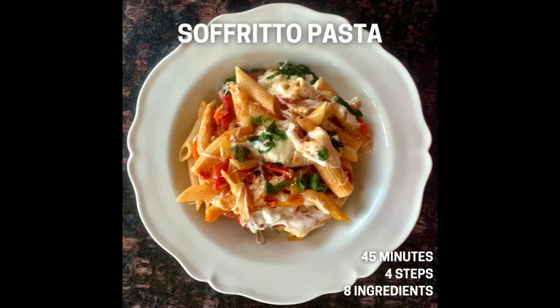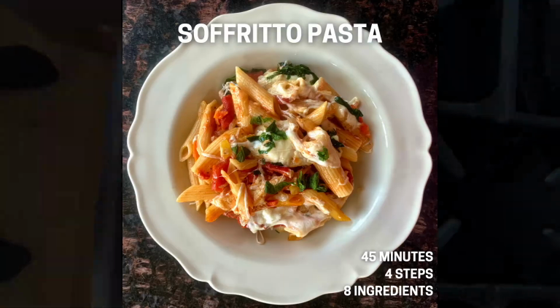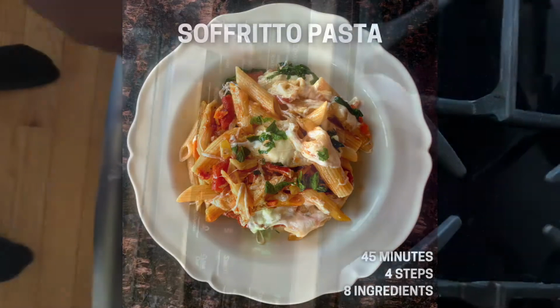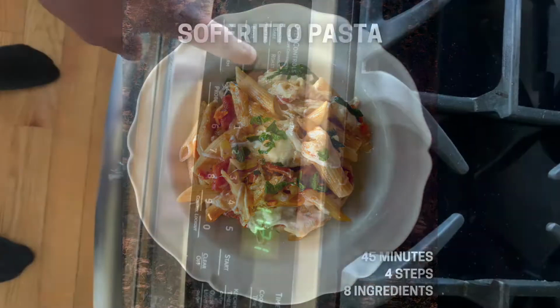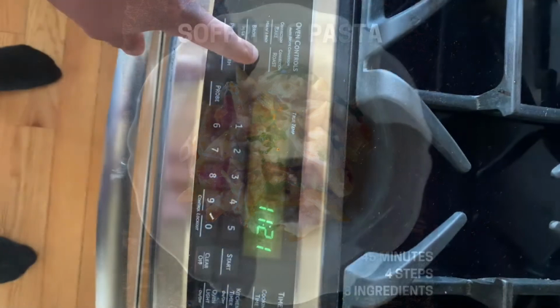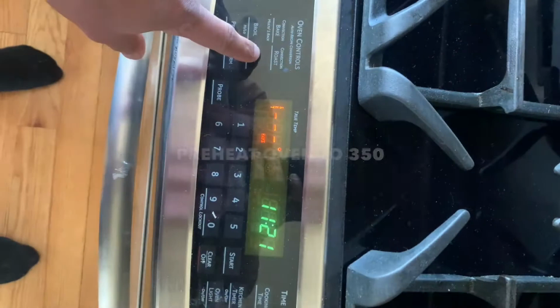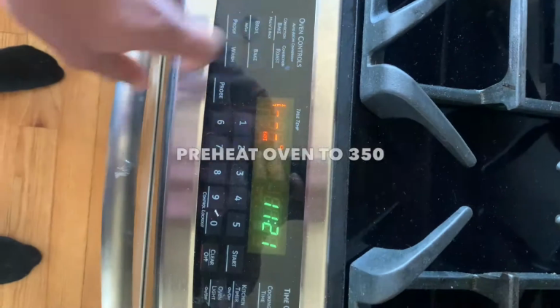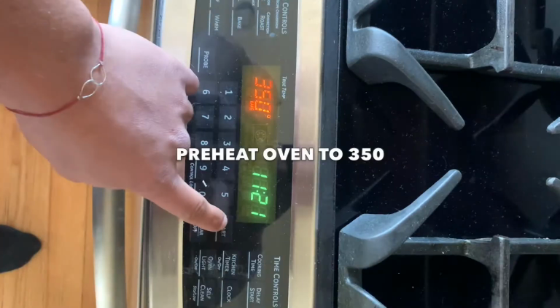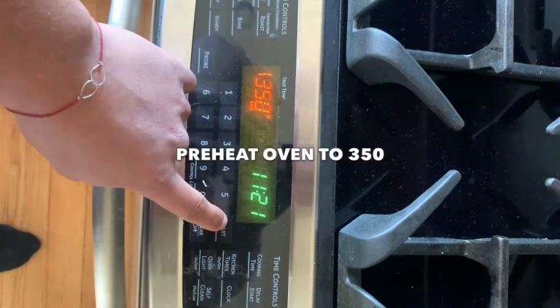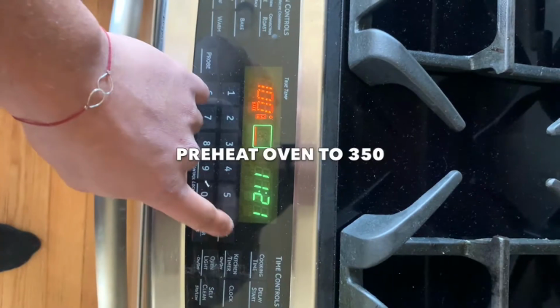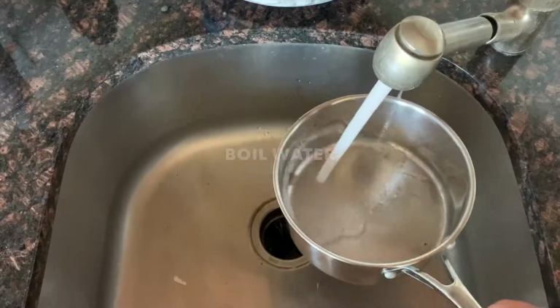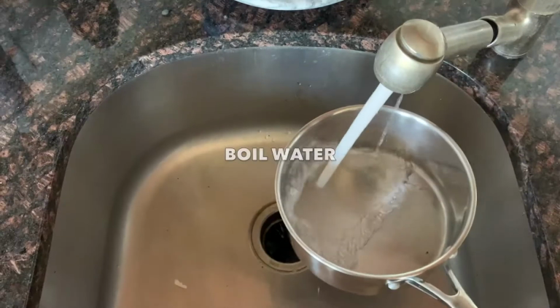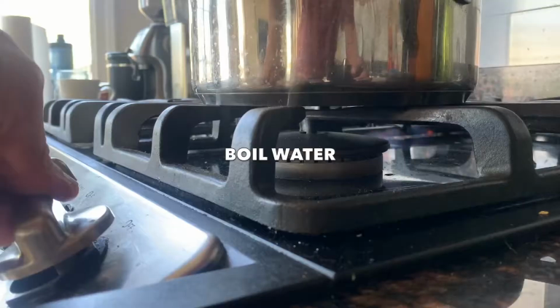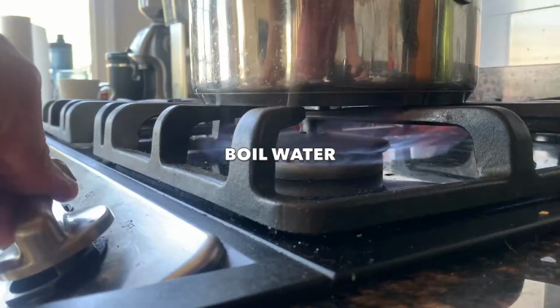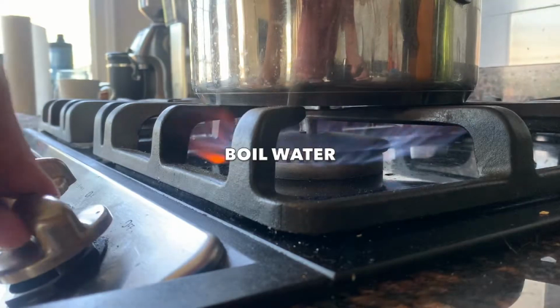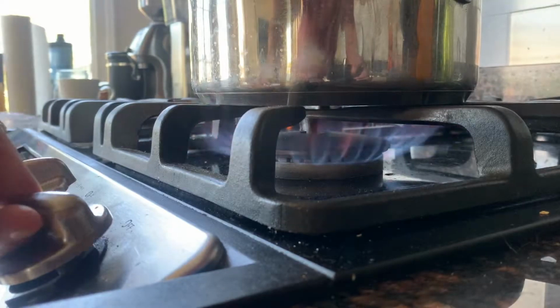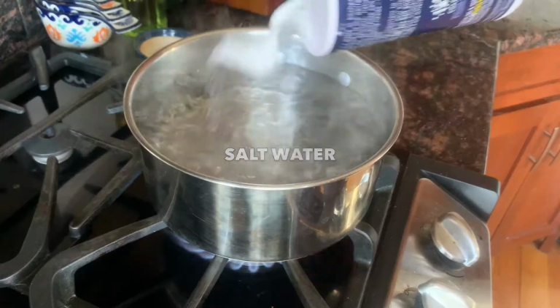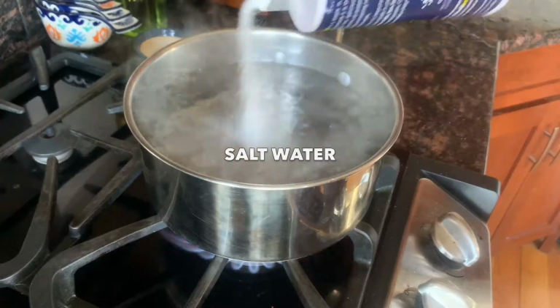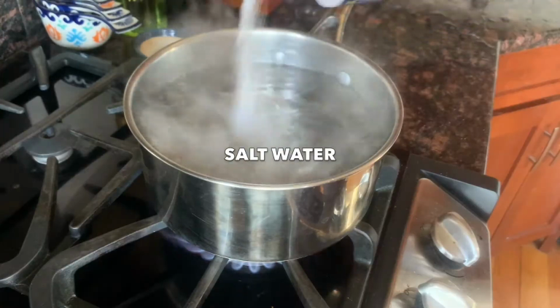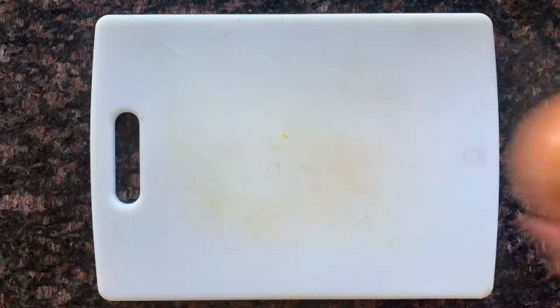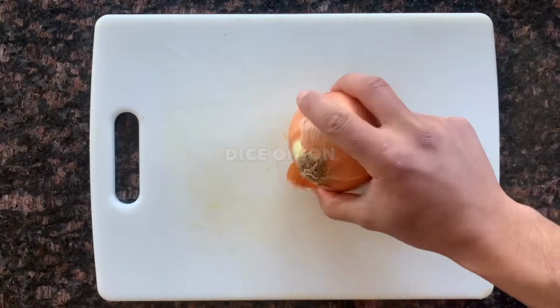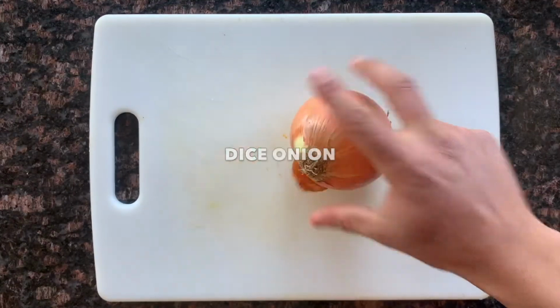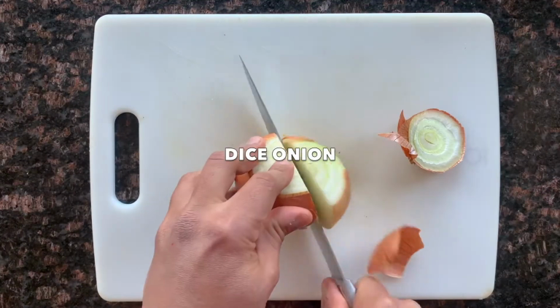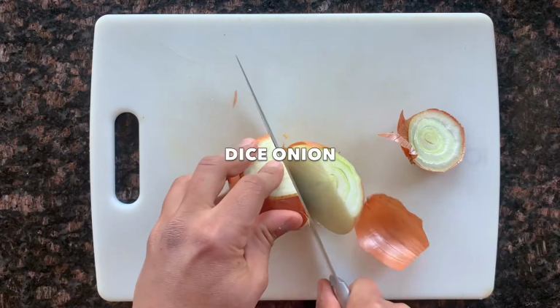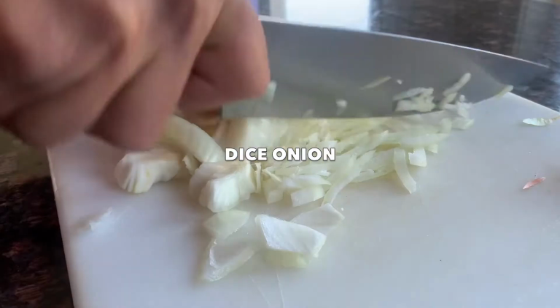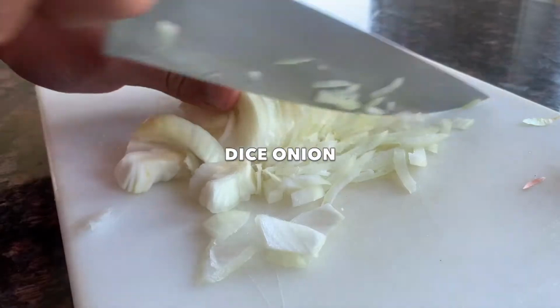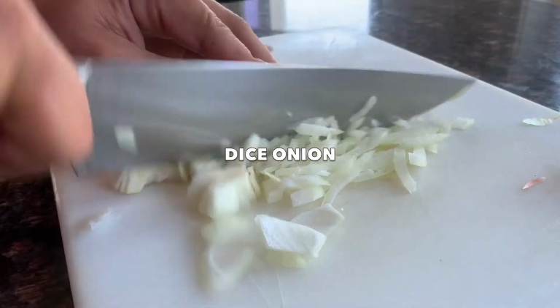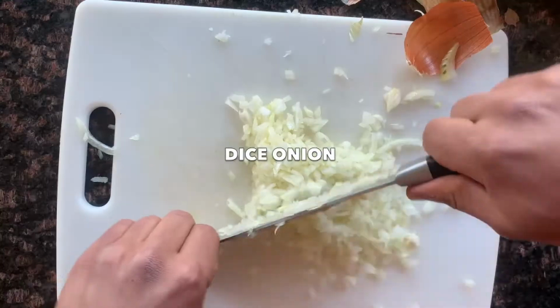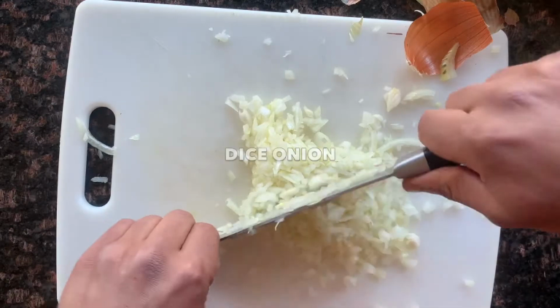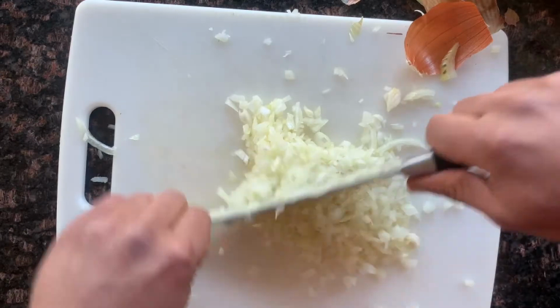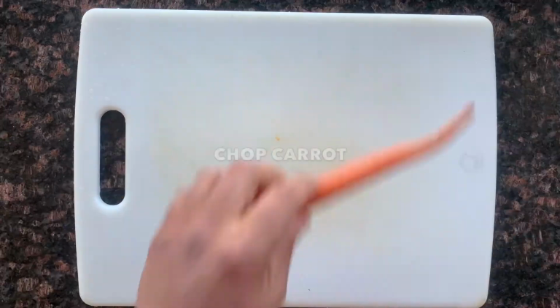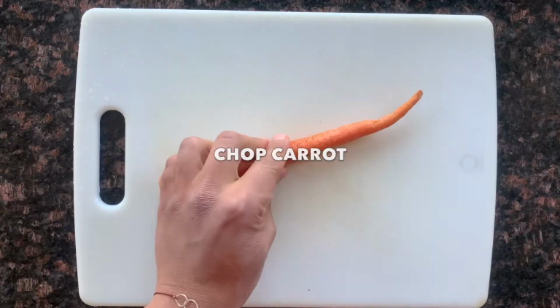Hey guys, today we're making a super easy pasta. You're going to preheat your oven to 350, boil some water, salt it, and you're going to dice an onion.